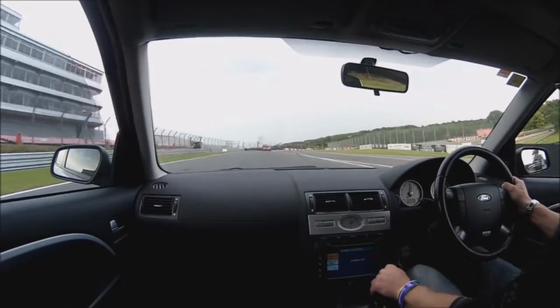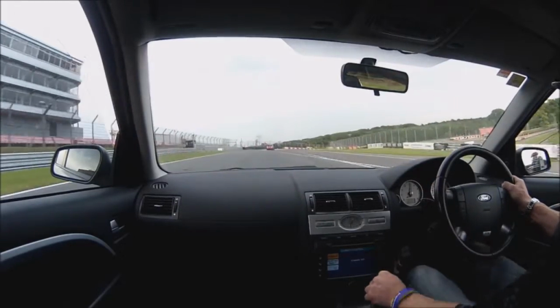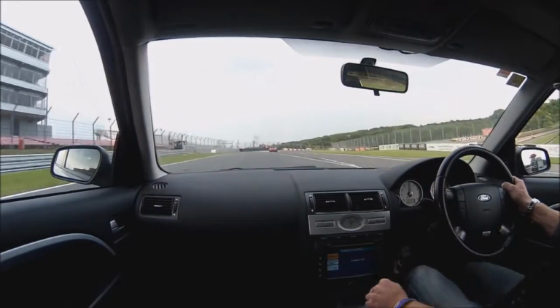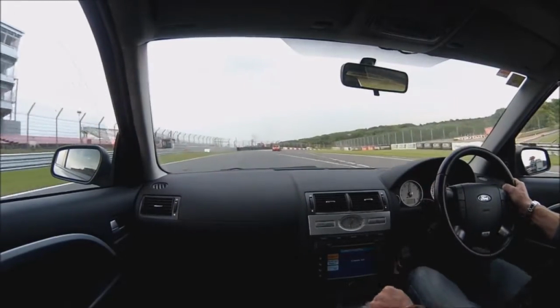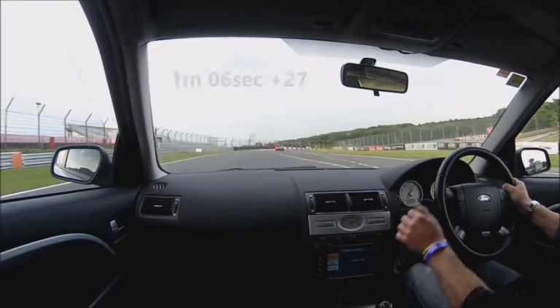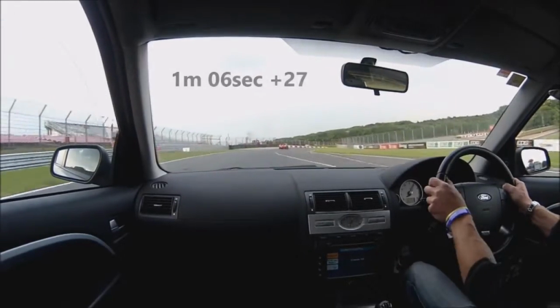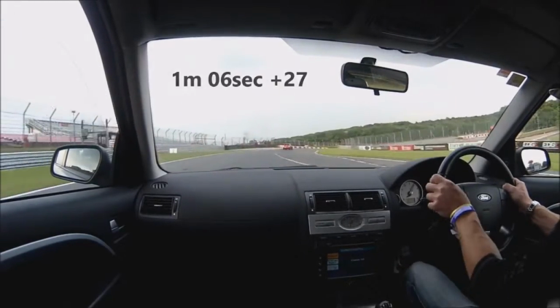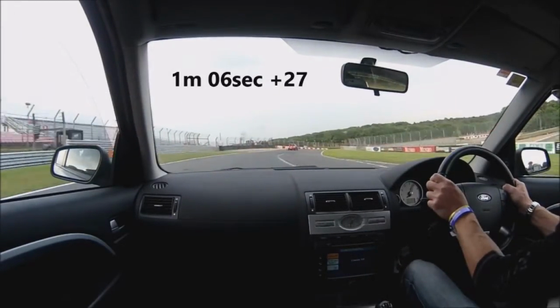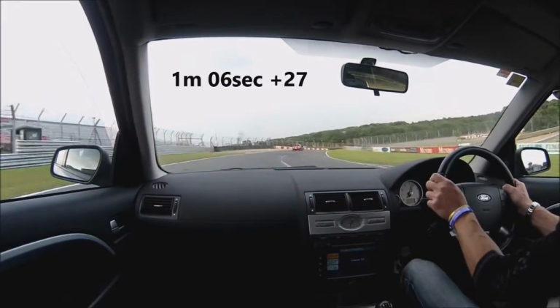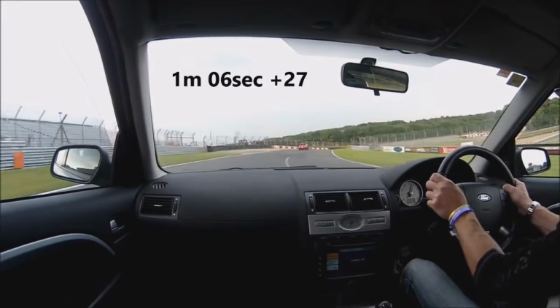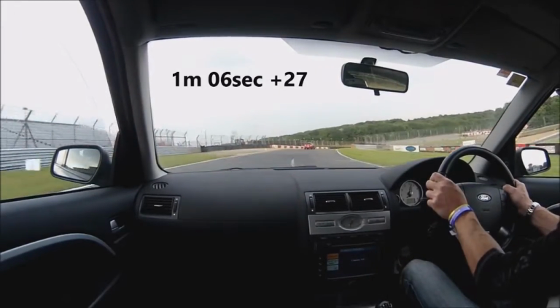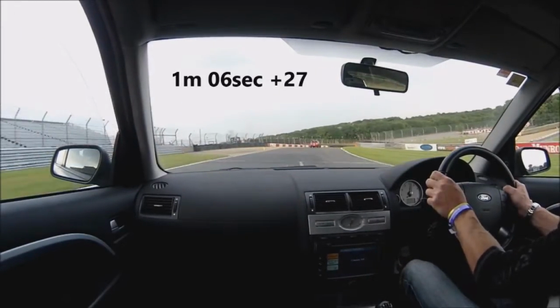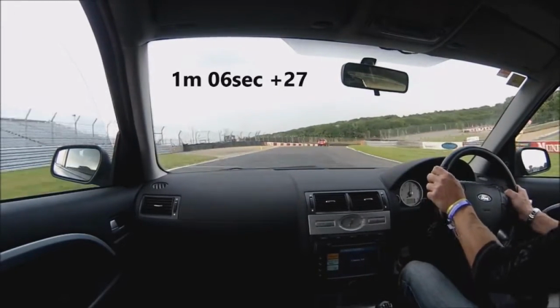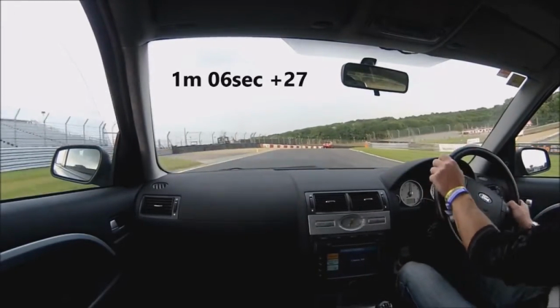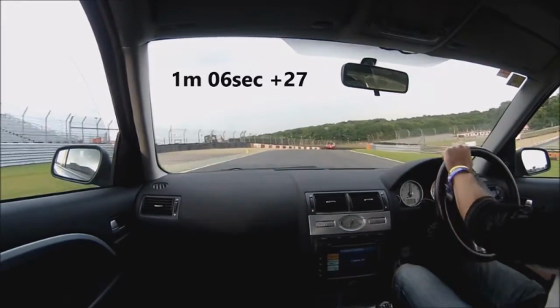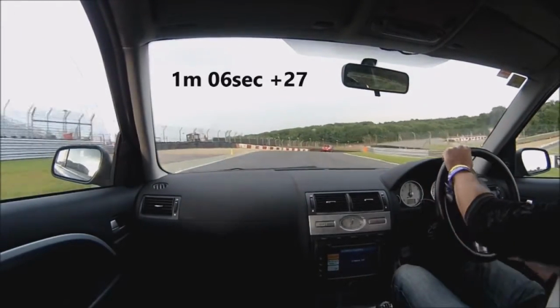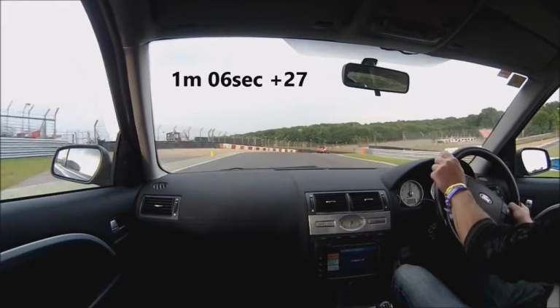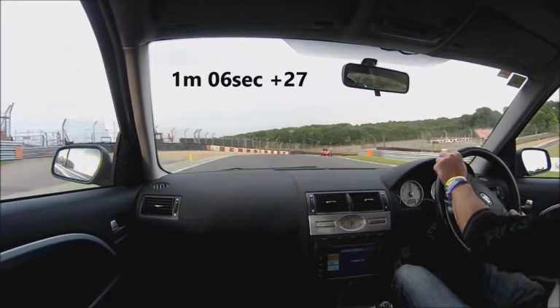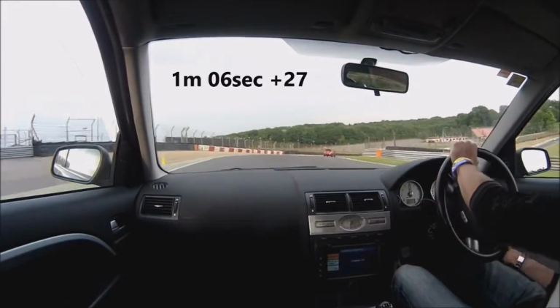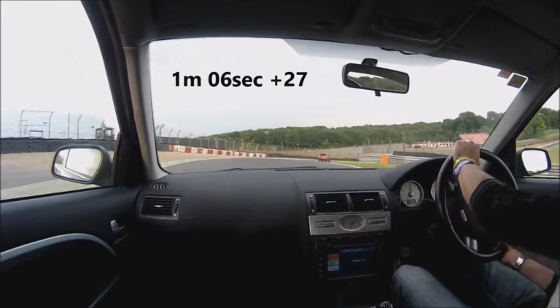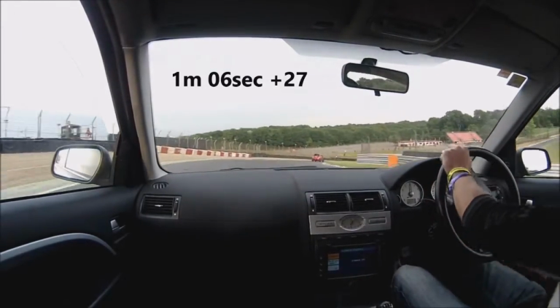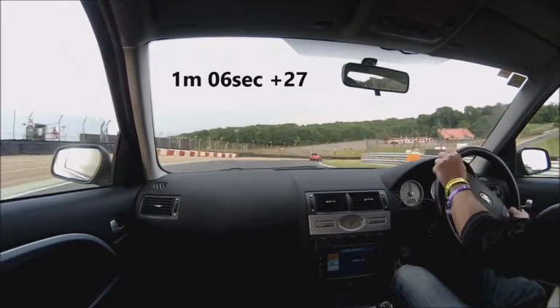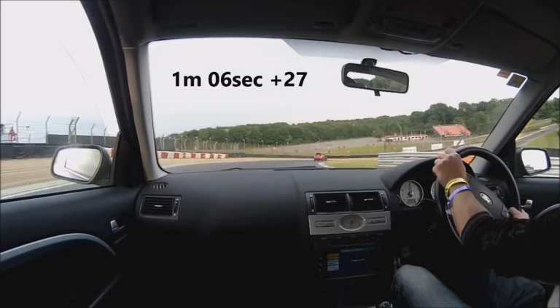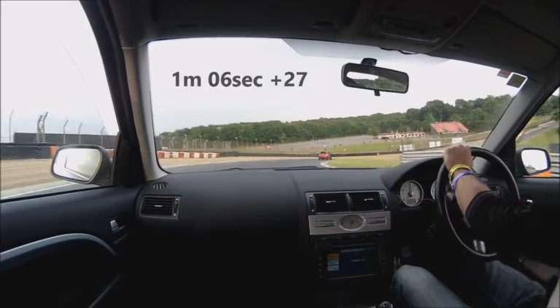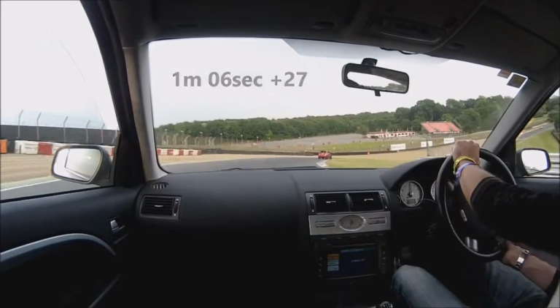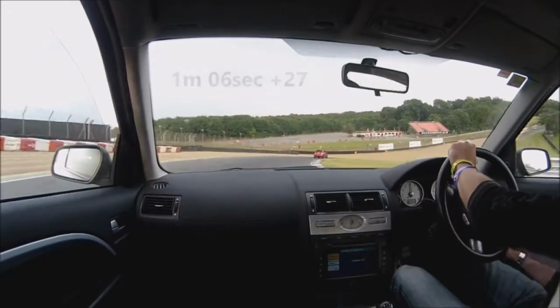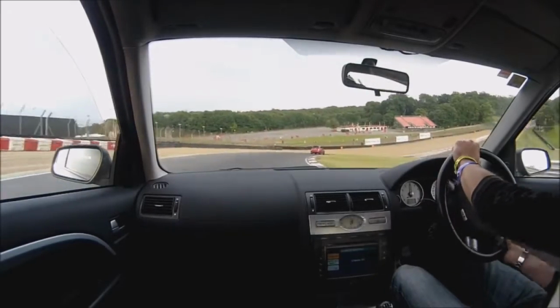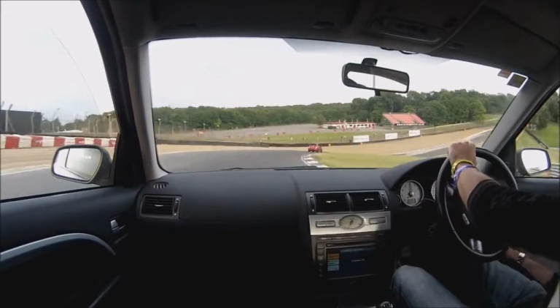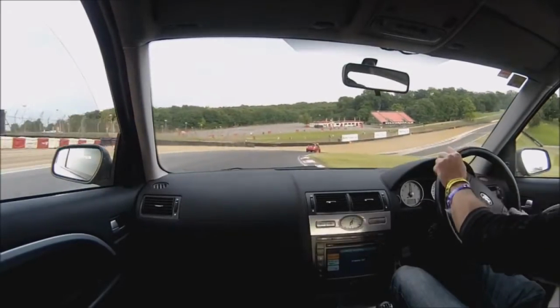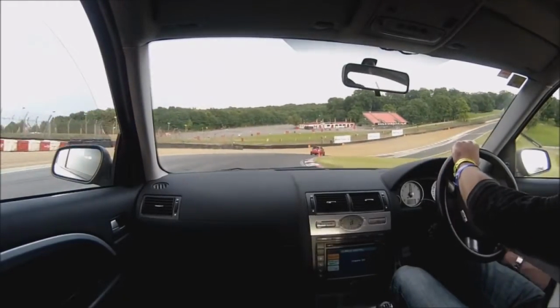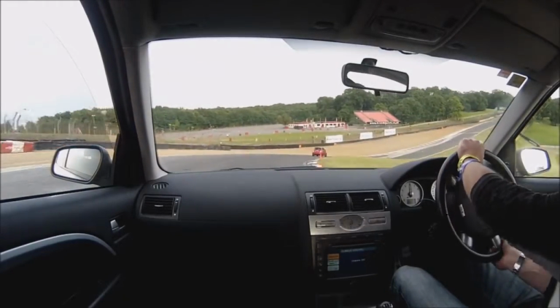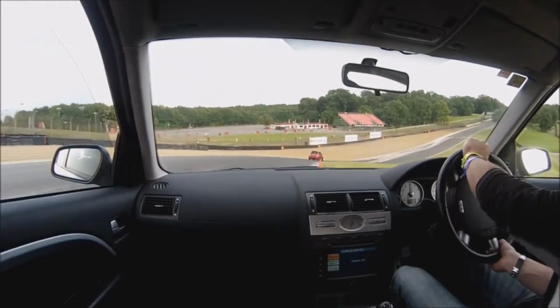That was a one minute six seconds, 0.27 — I think that's pretty impressive for the first lap.